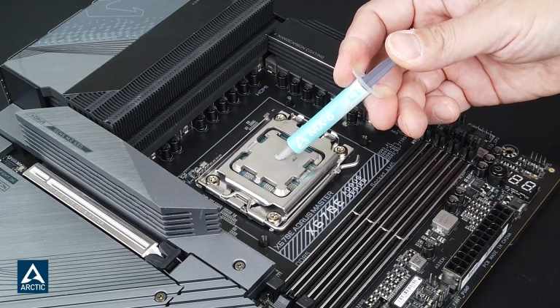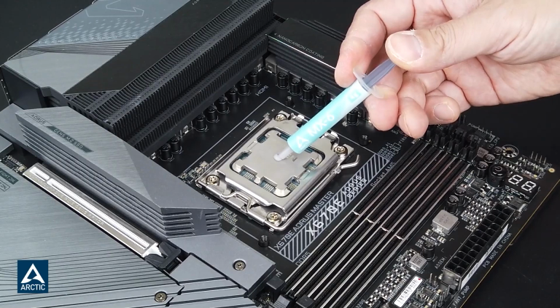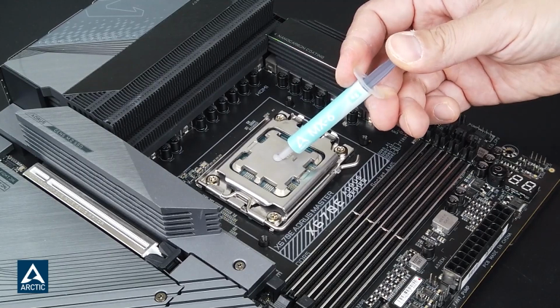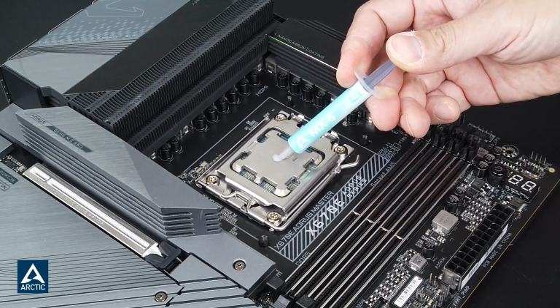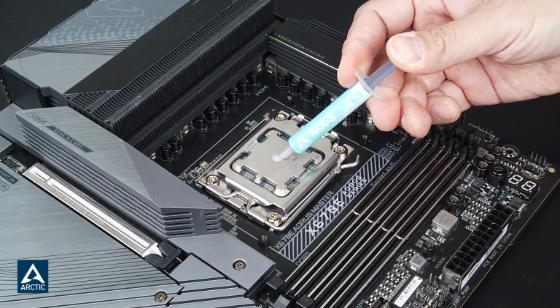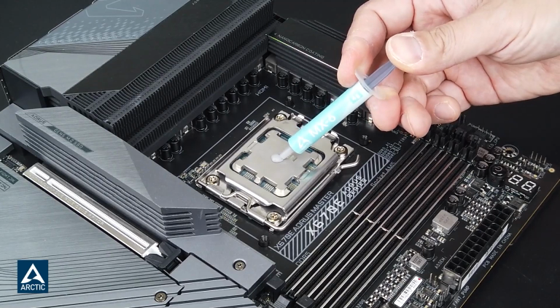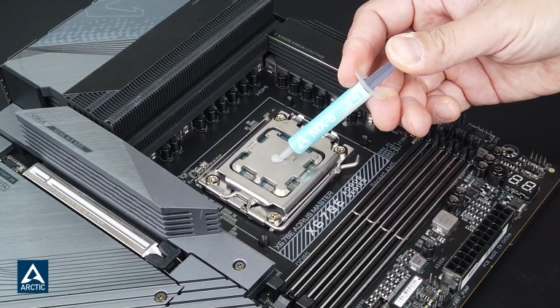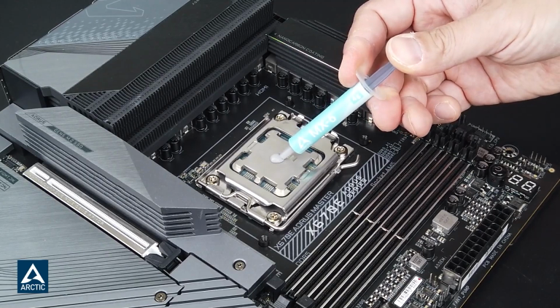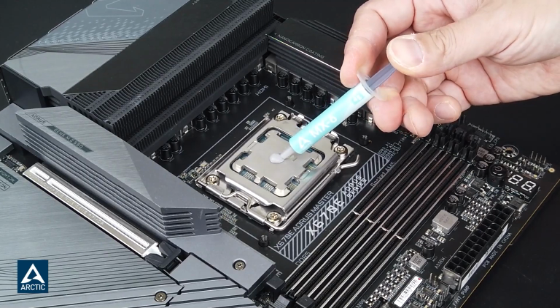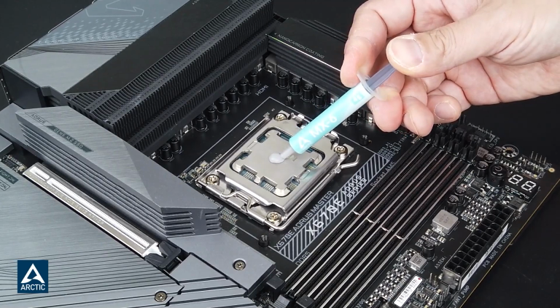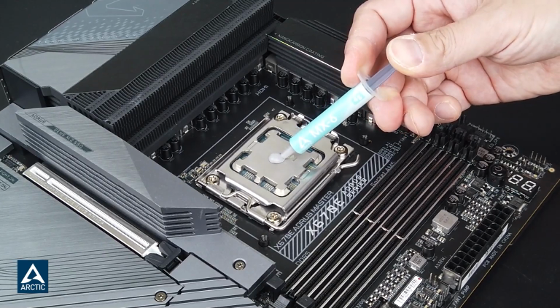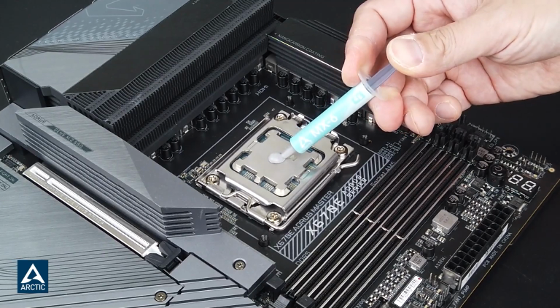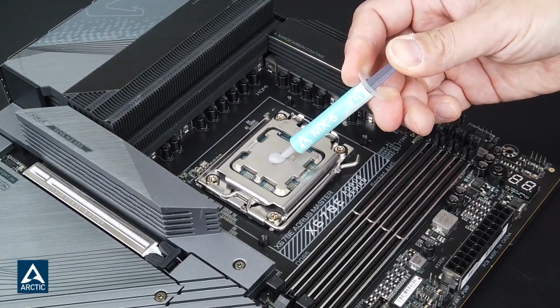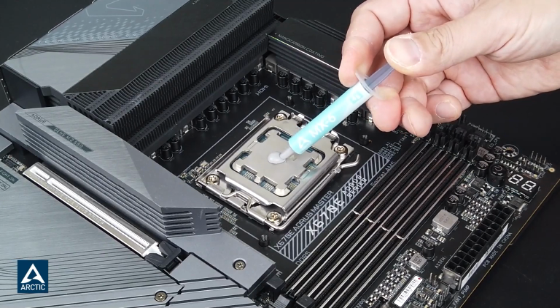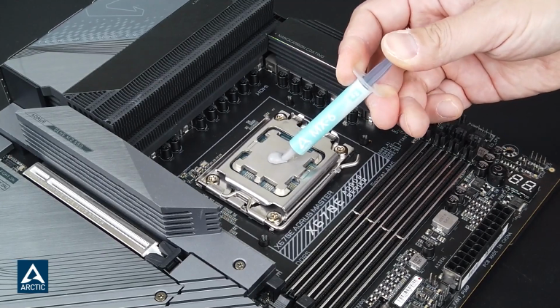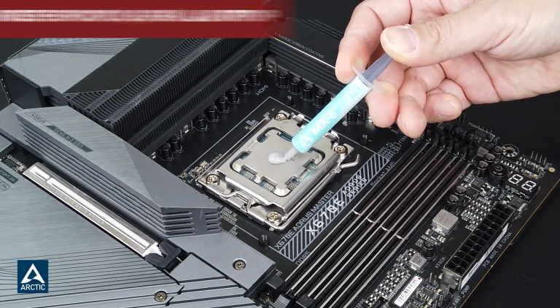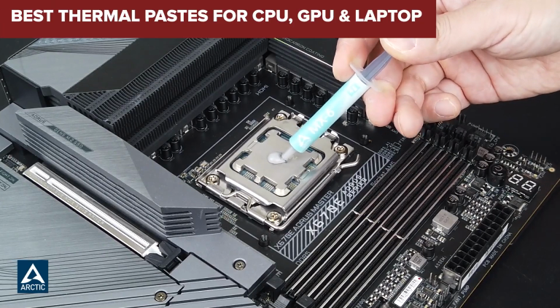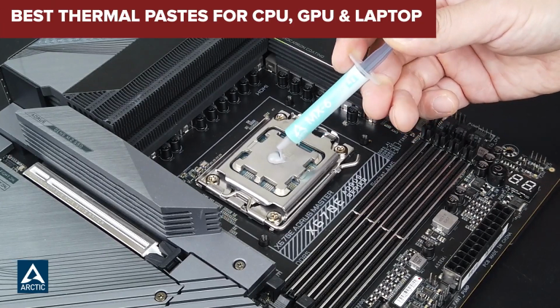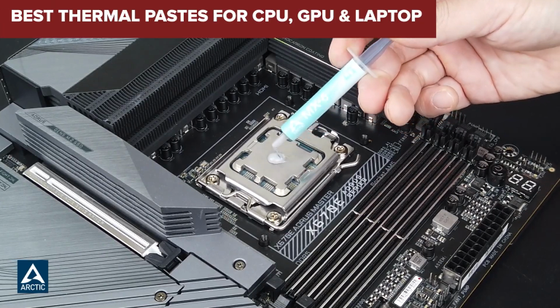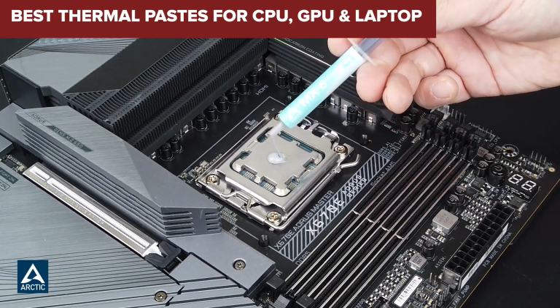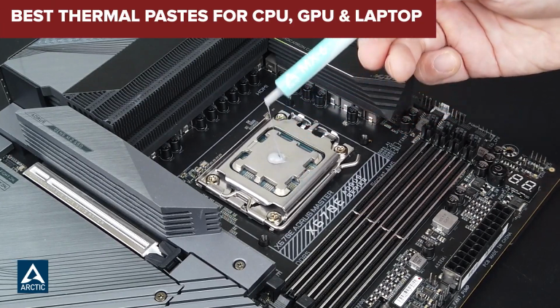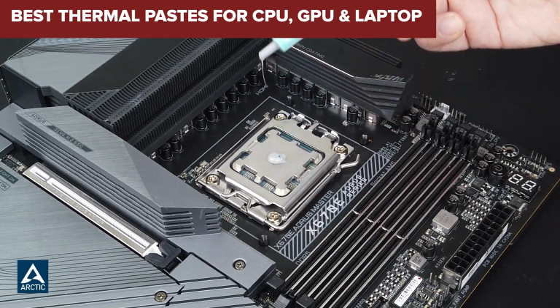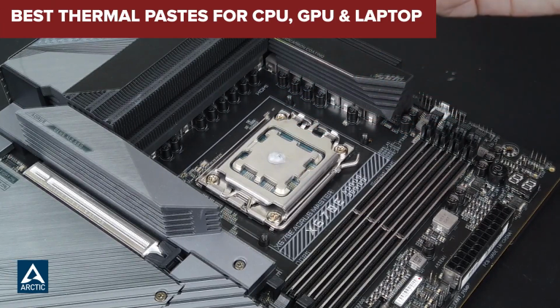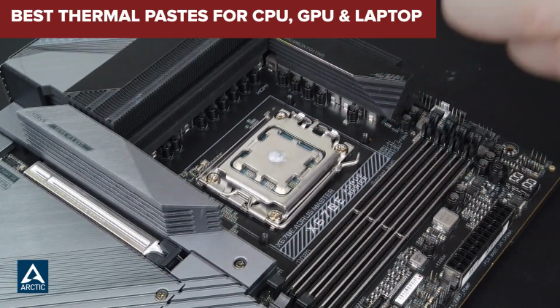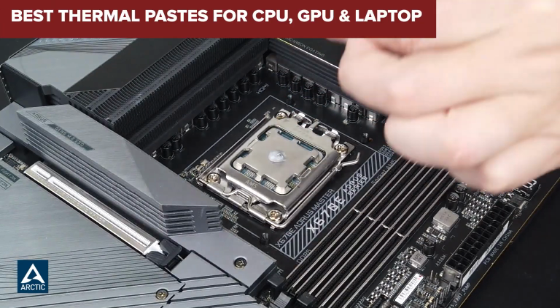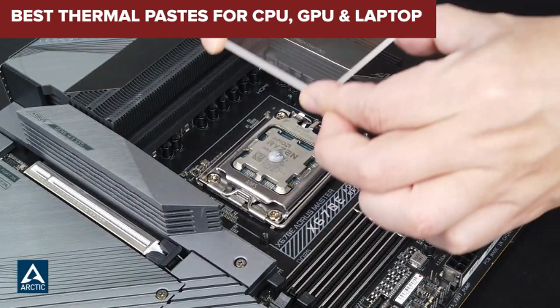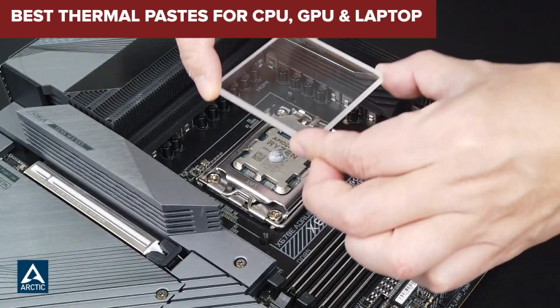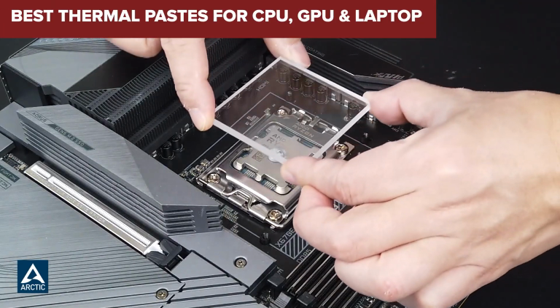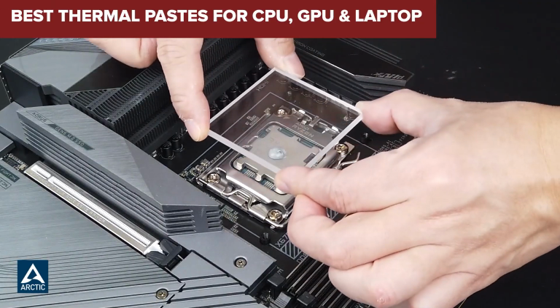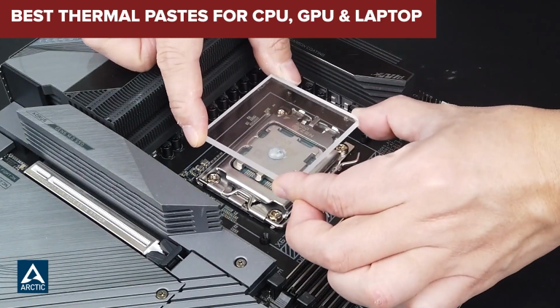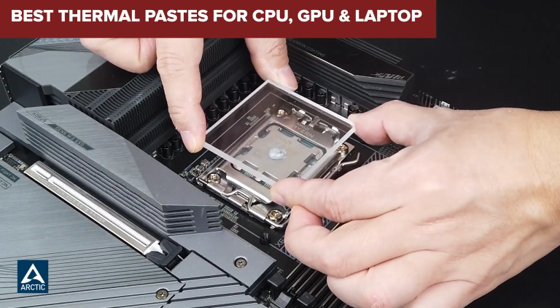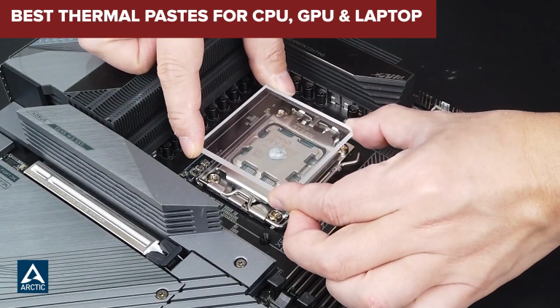Welcome to DeviceLab. Today, we'll be examining the best interfaces for CPU, GPU, and laptops.